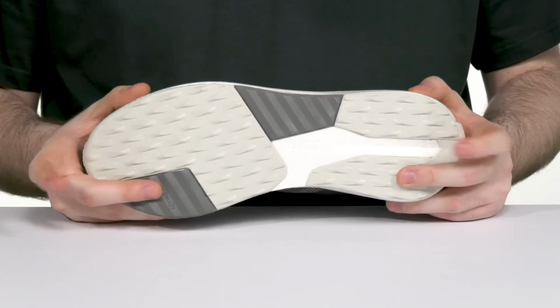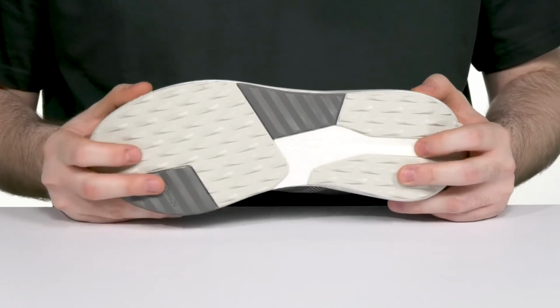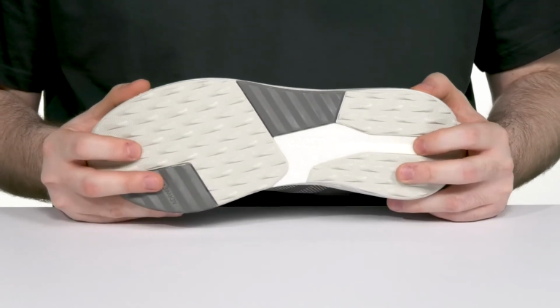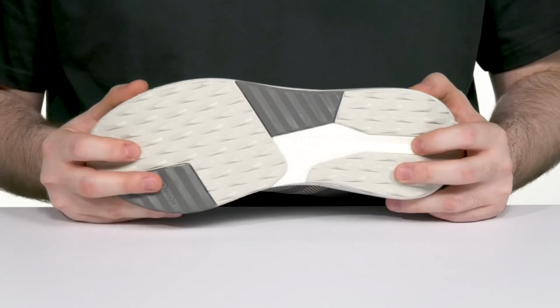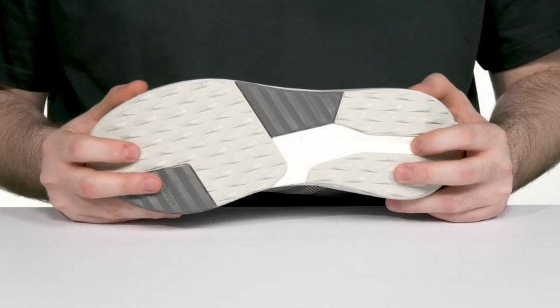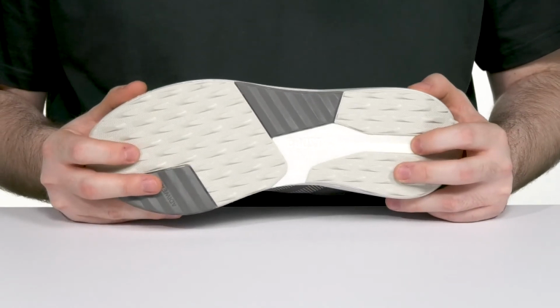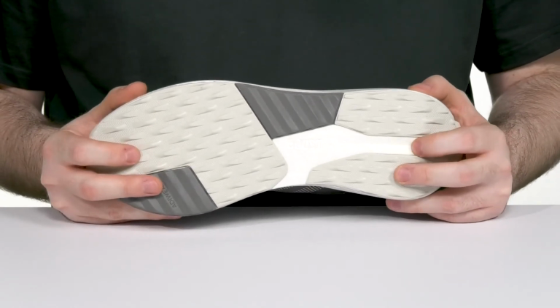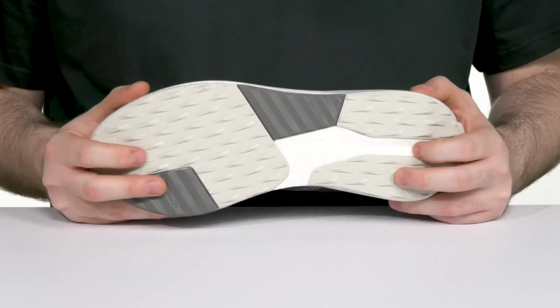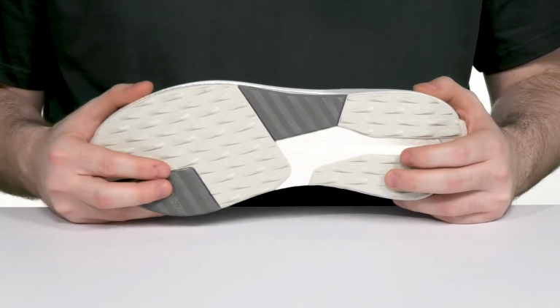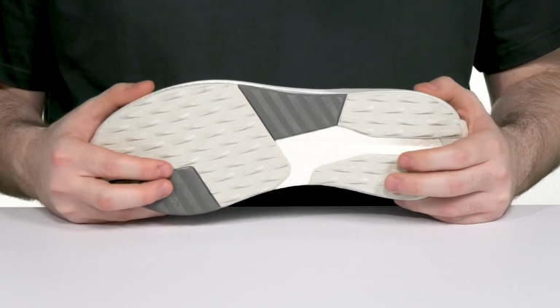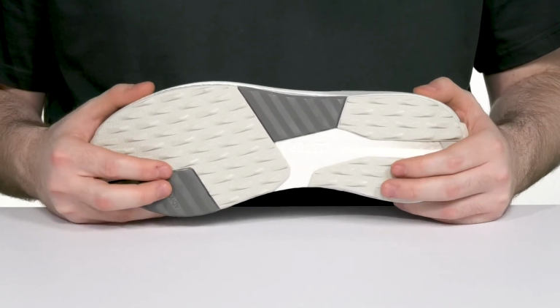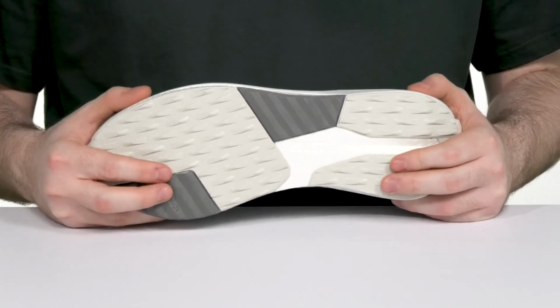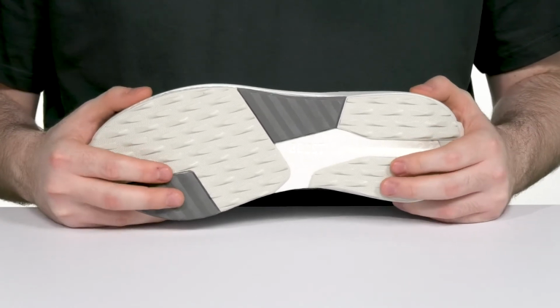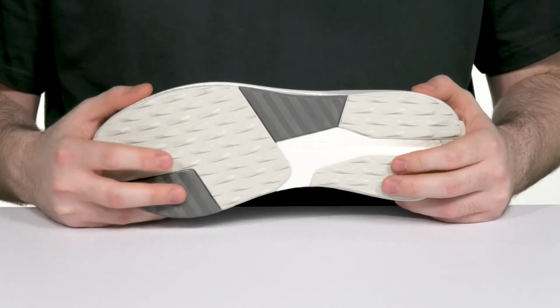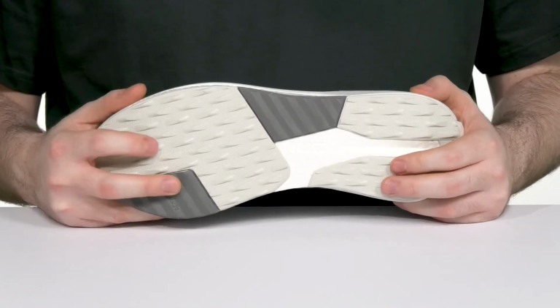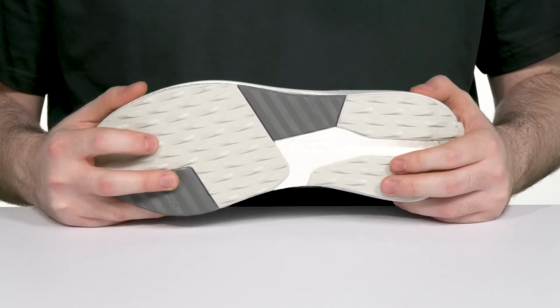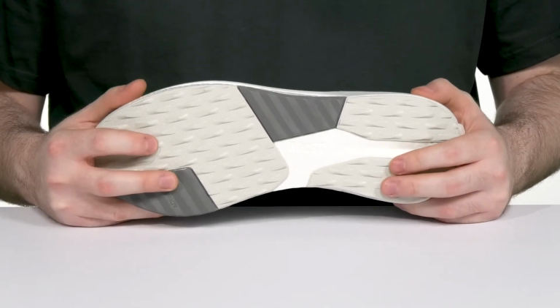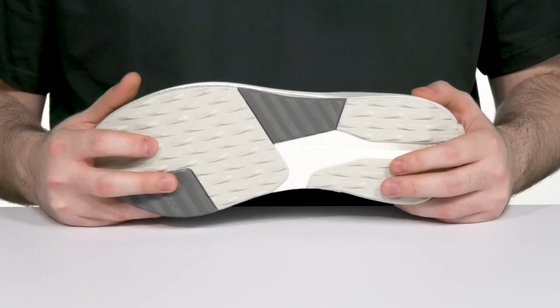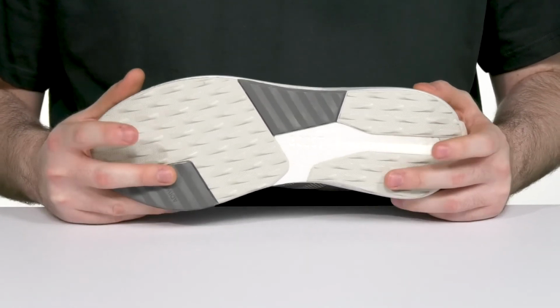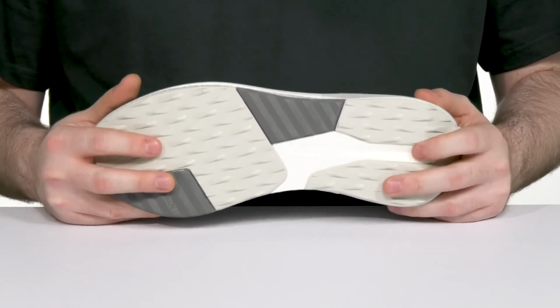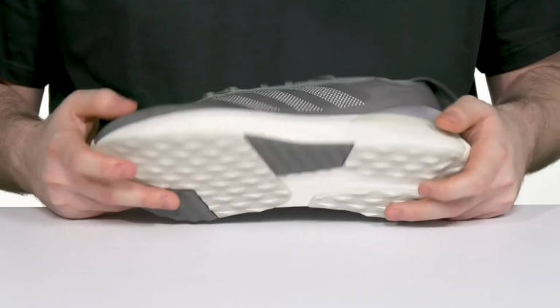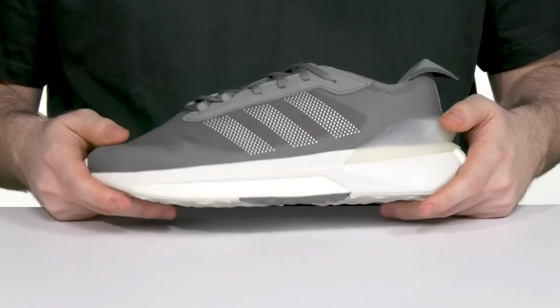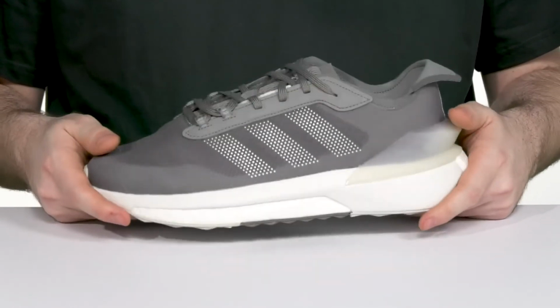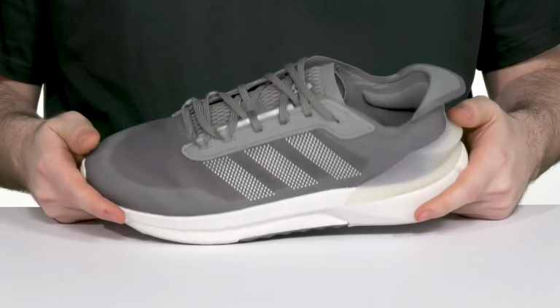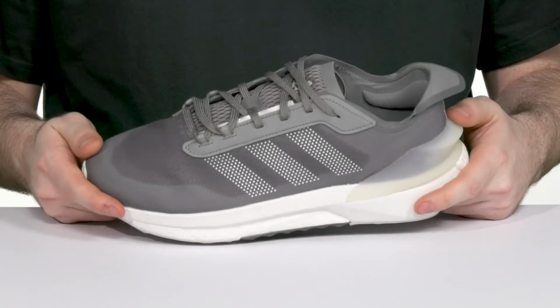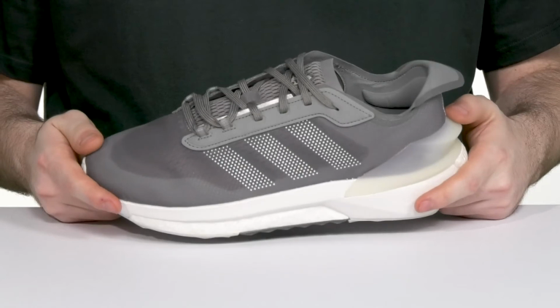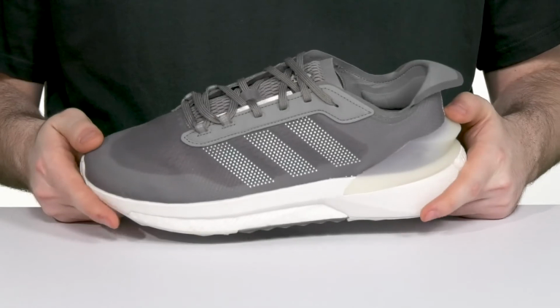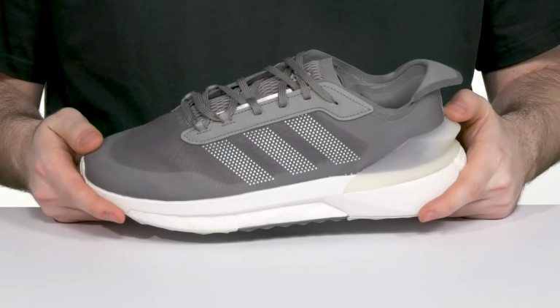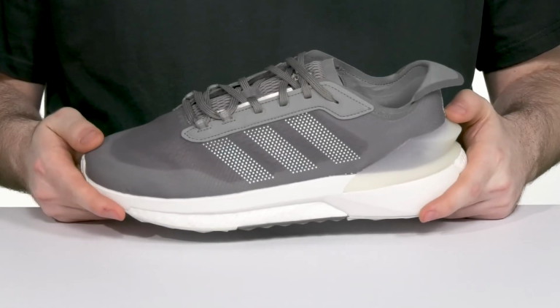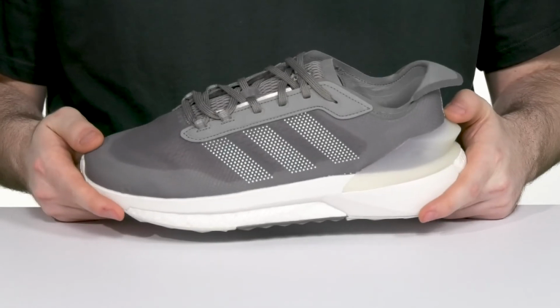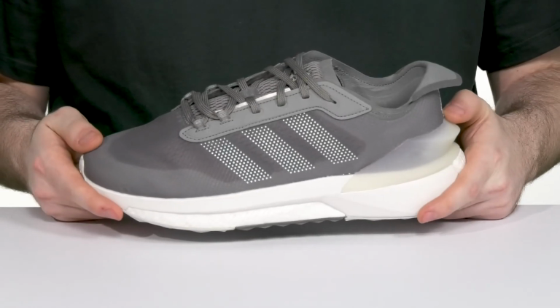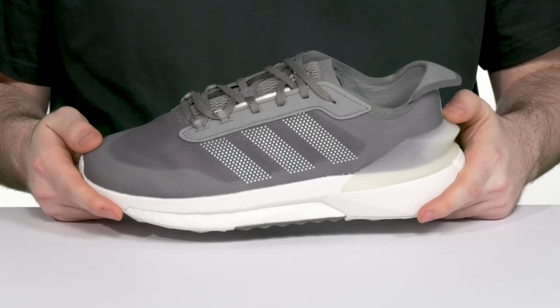The AdiWear rubber outsole gives it extra grip where you need it, making sure you're always secure no matter what you're doing.